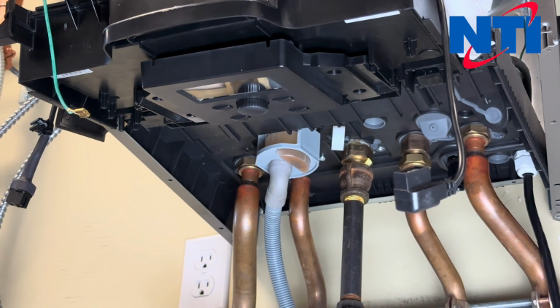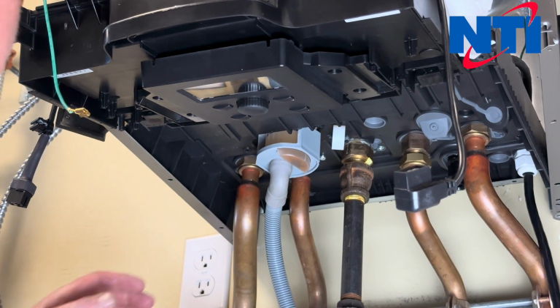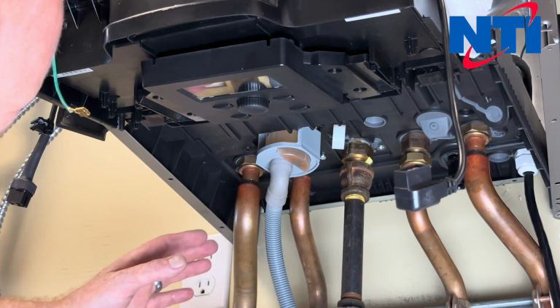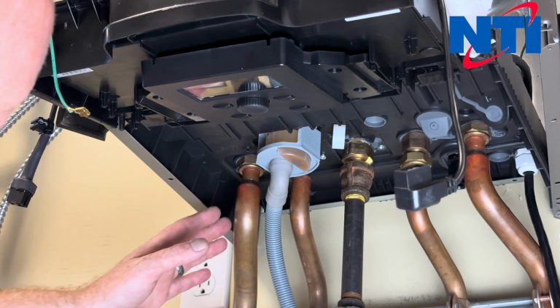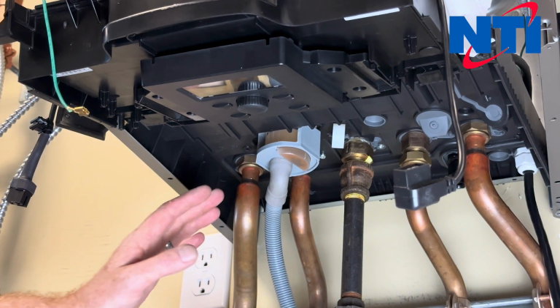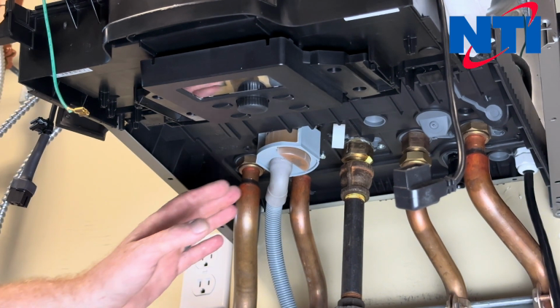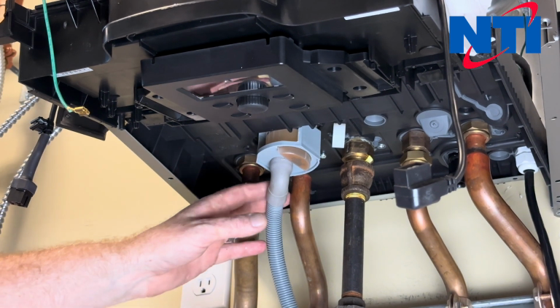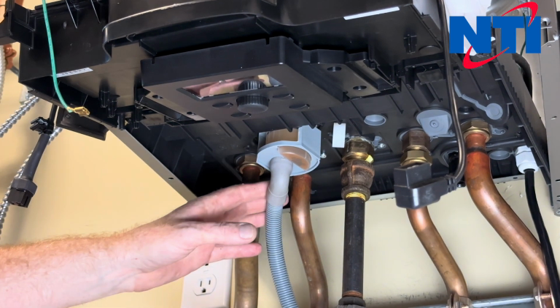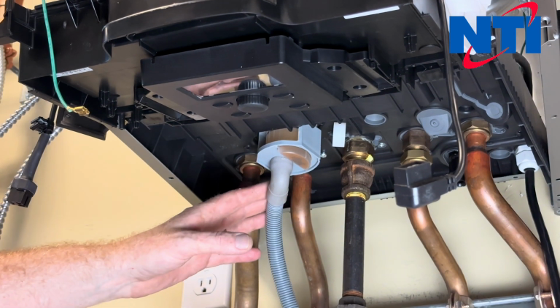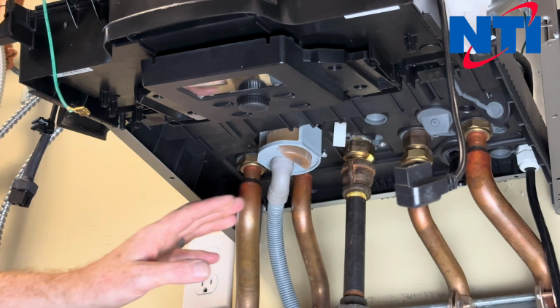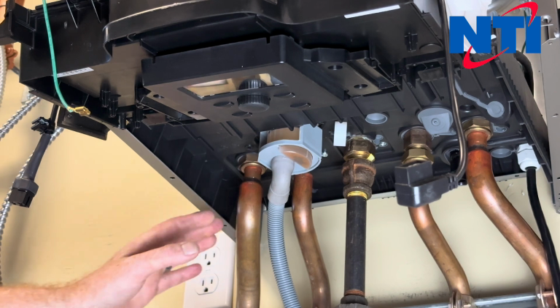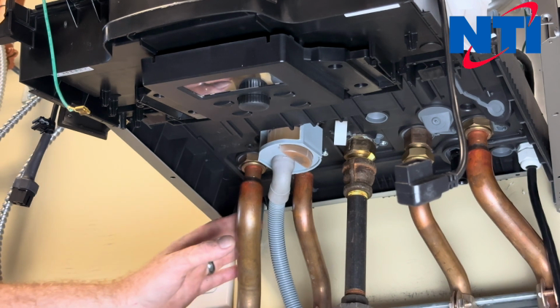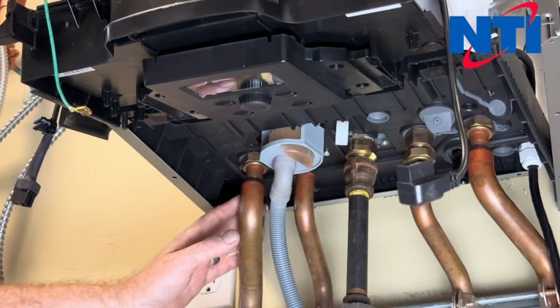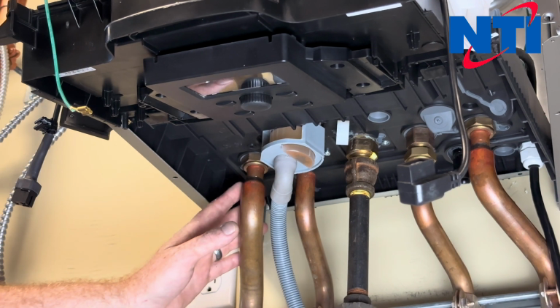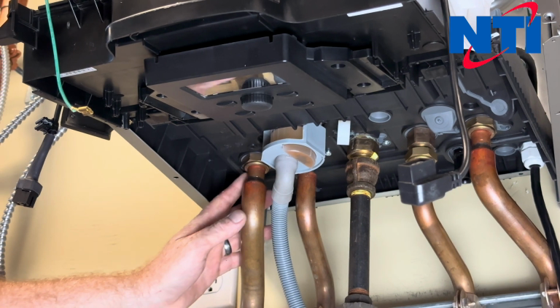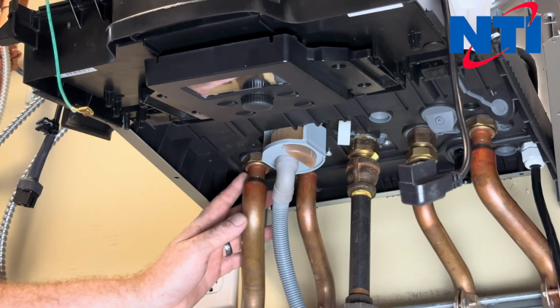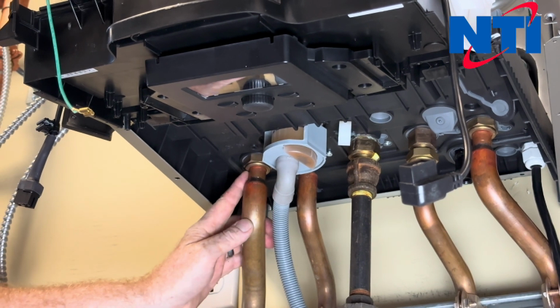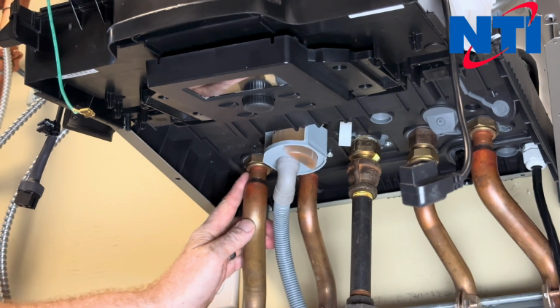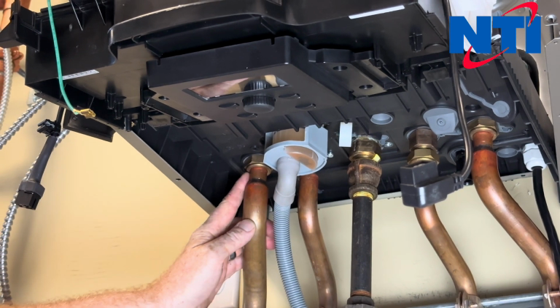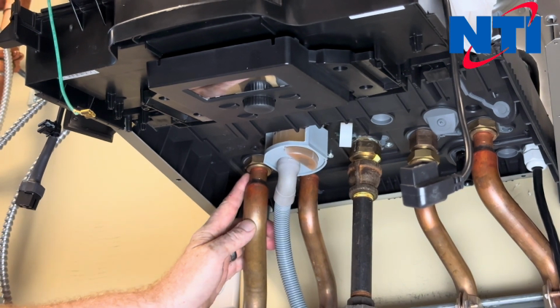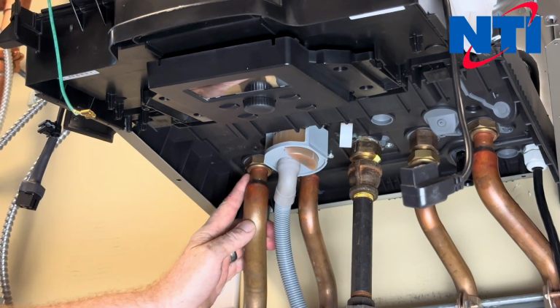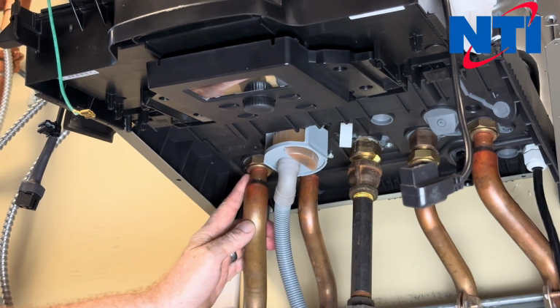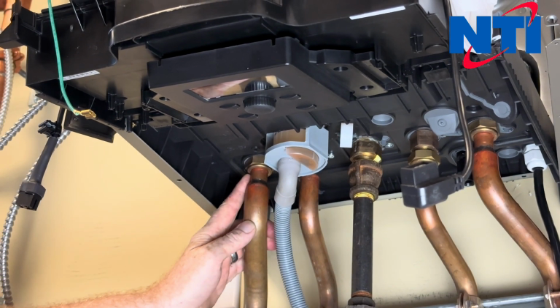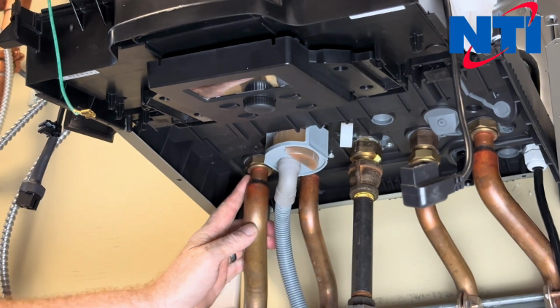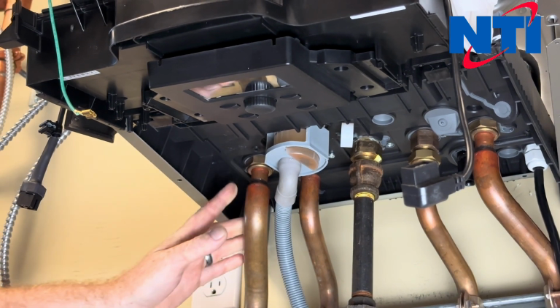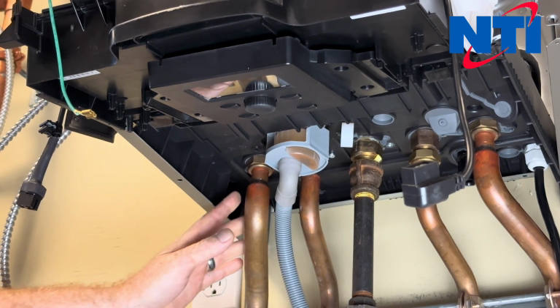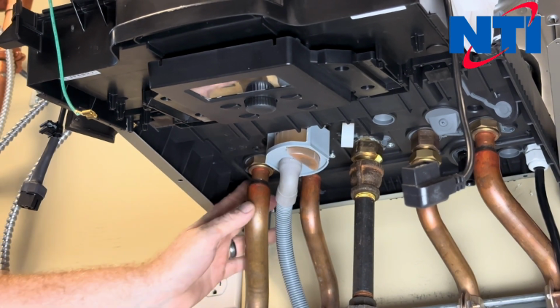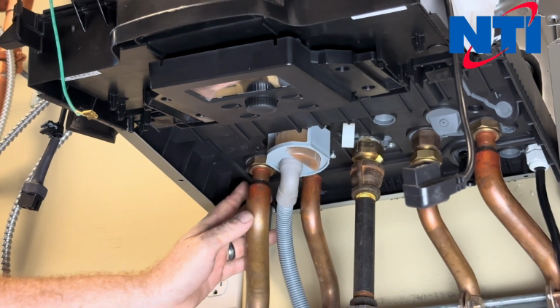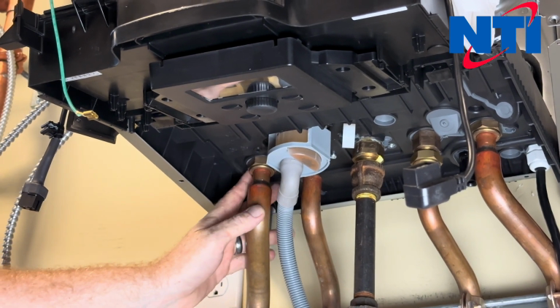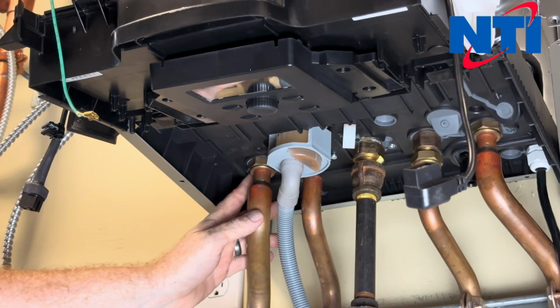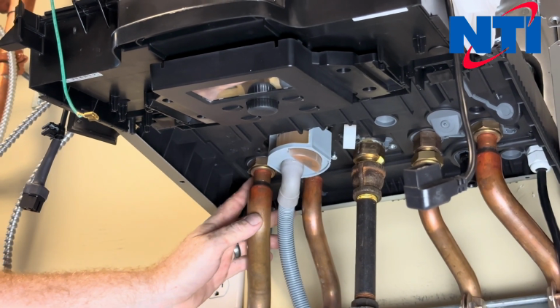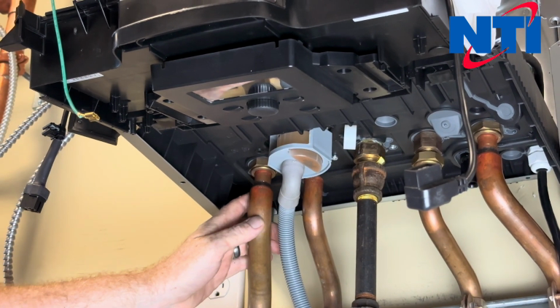Now we have to go underneath the boiler and remove the screws that hold the supply group. We're going to remove the four screws that hold the supply group in — these are again a Torx T20 screw.